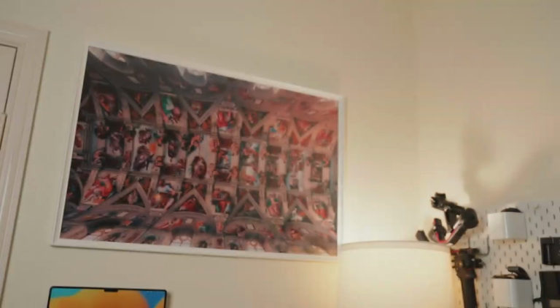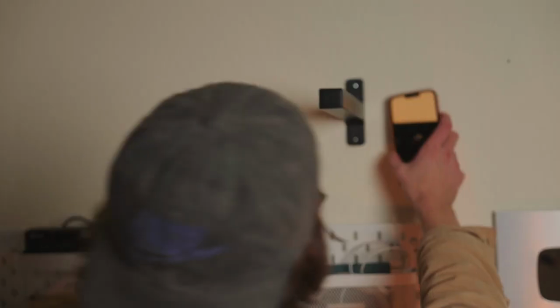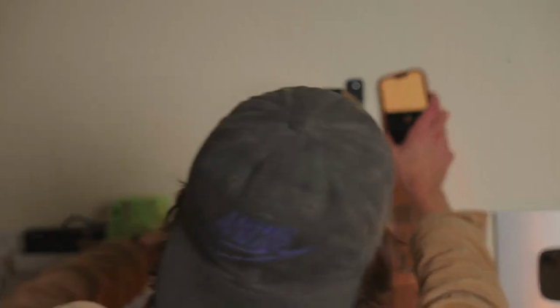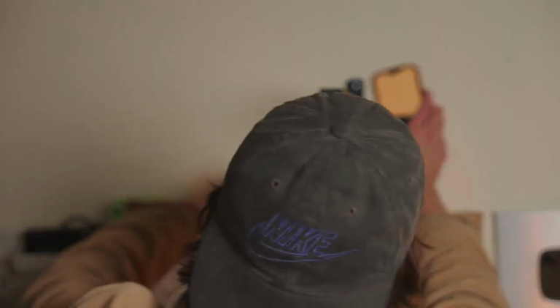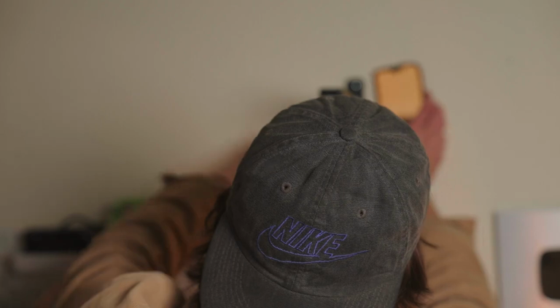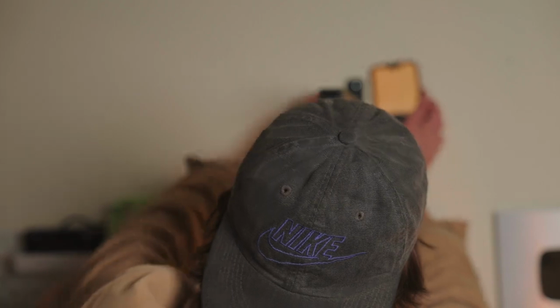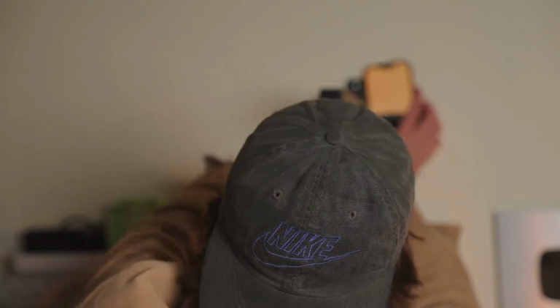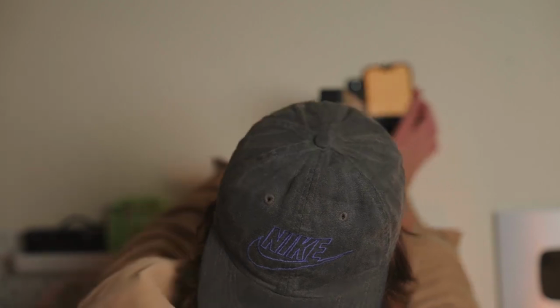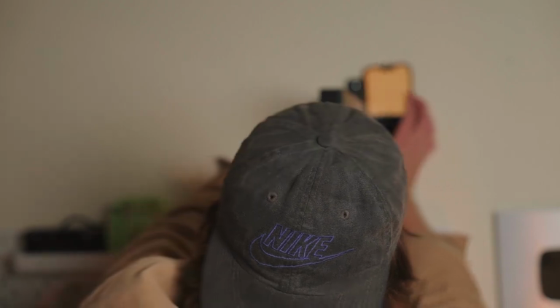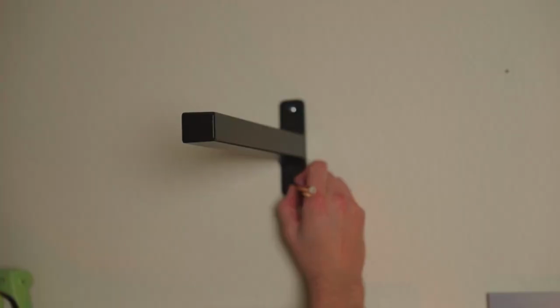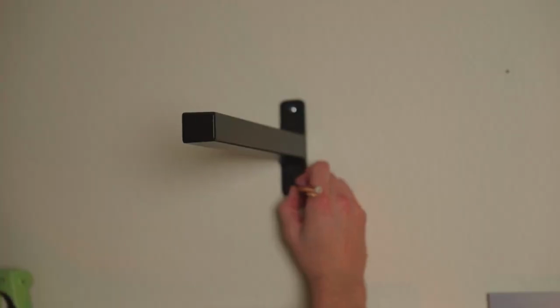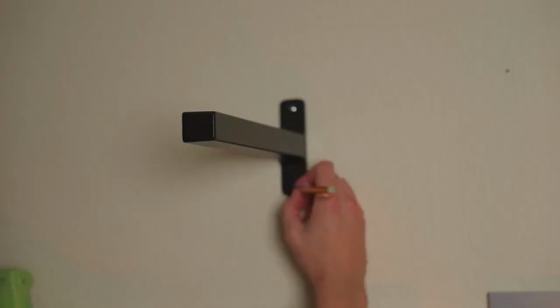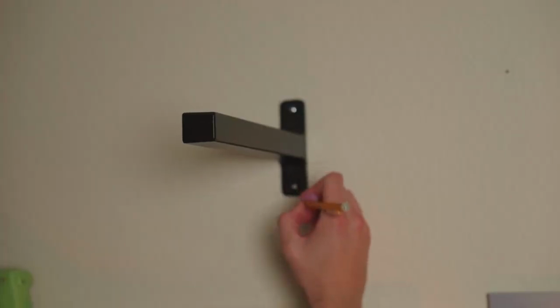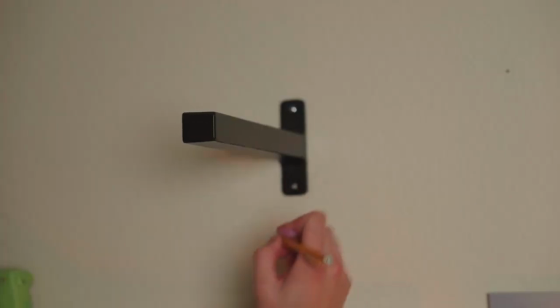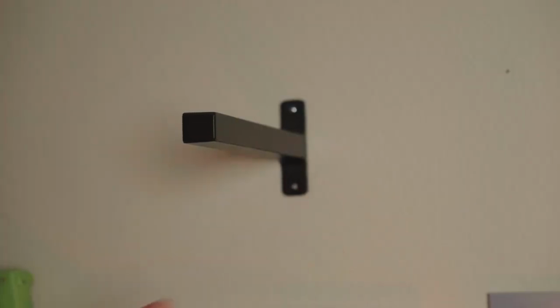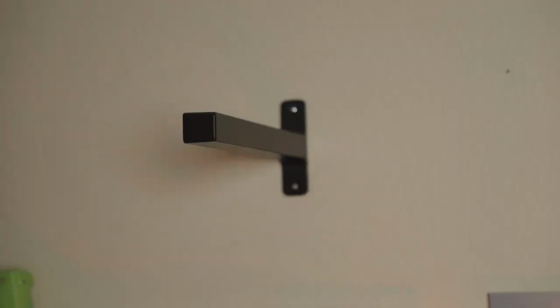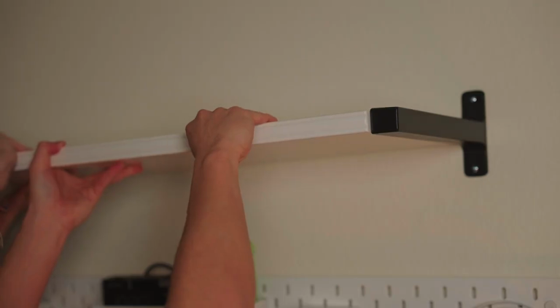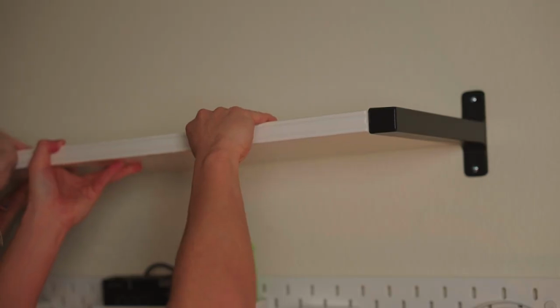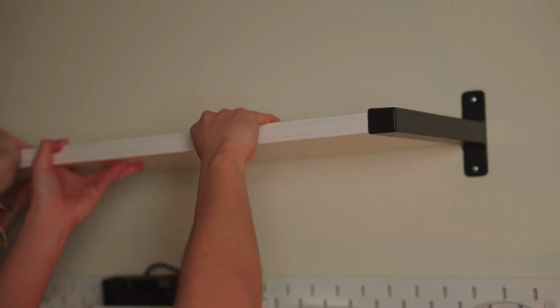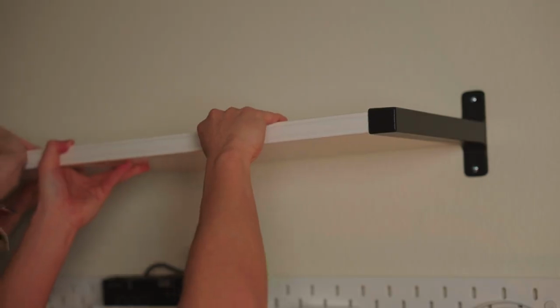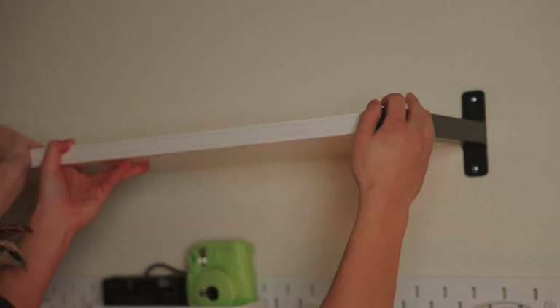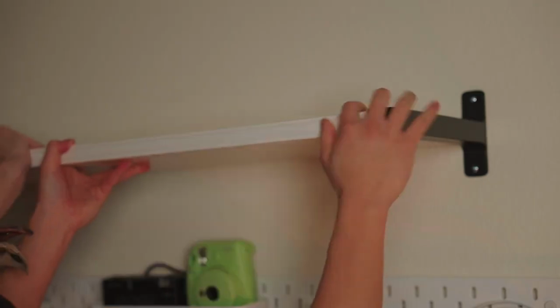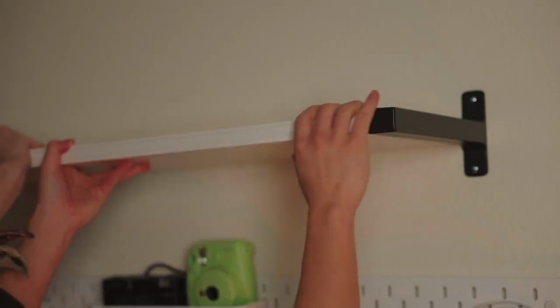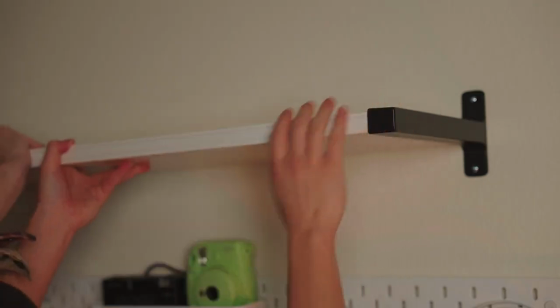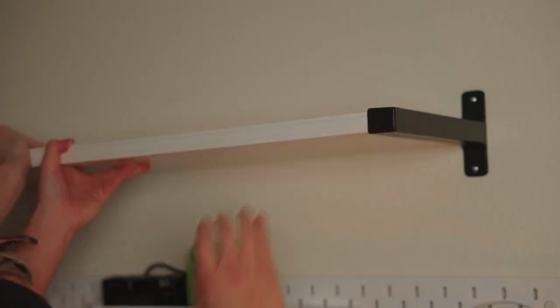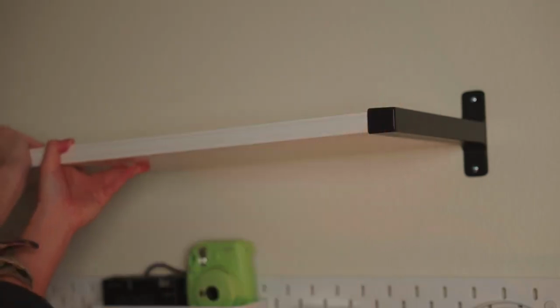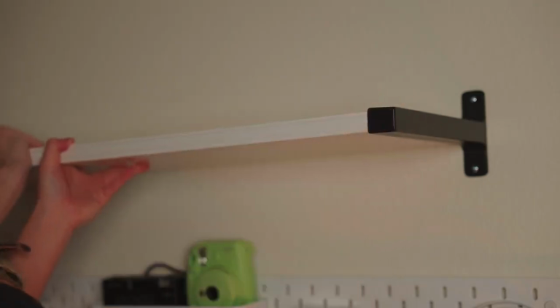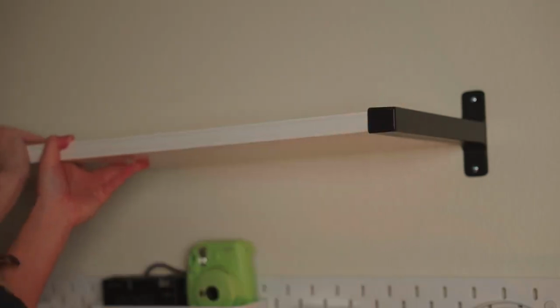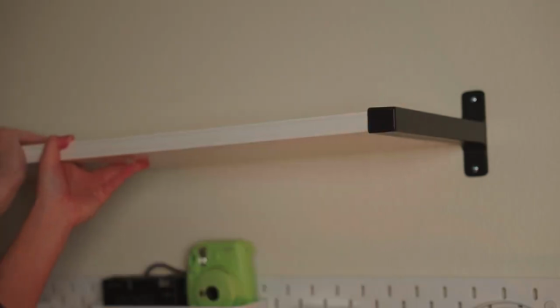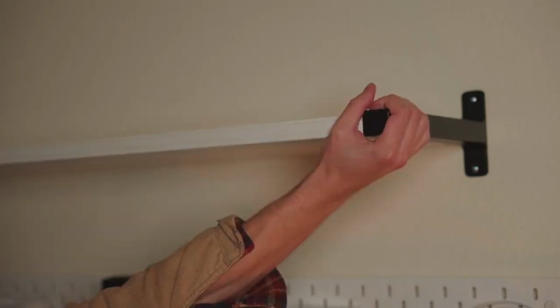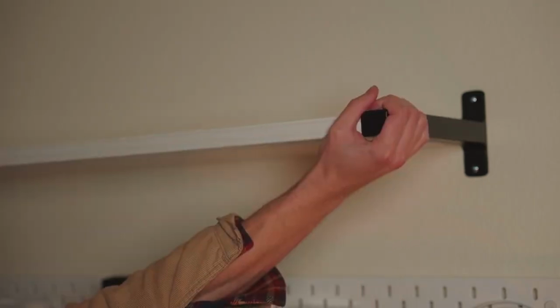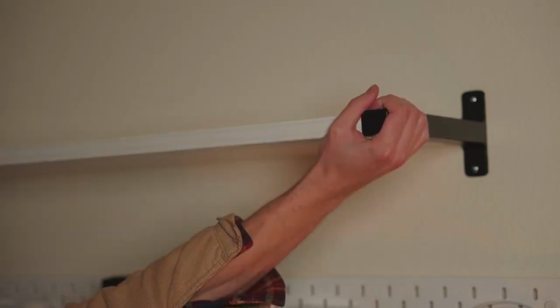We also installed another shelf above the pegboards and tool chests for more decorative pieces, and it definitely brings the entire space together.